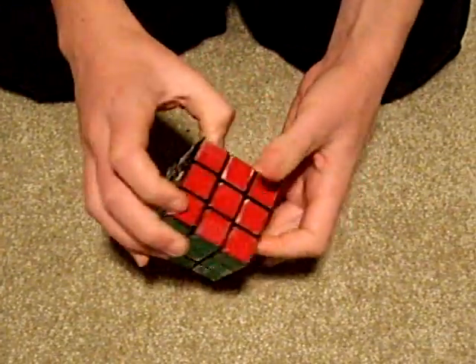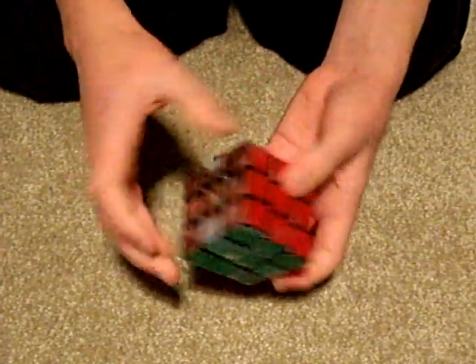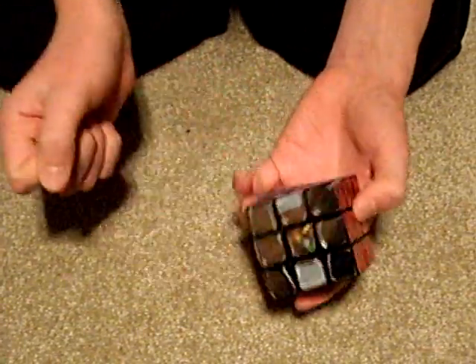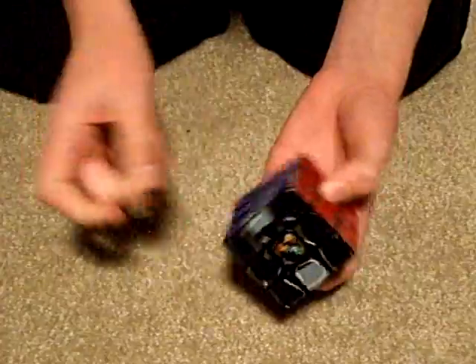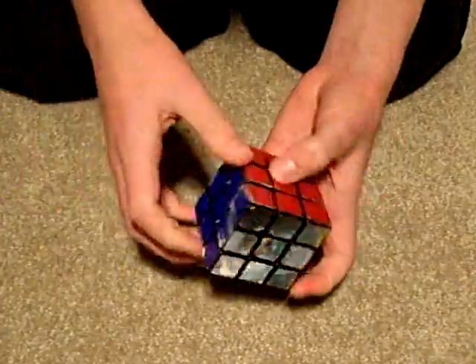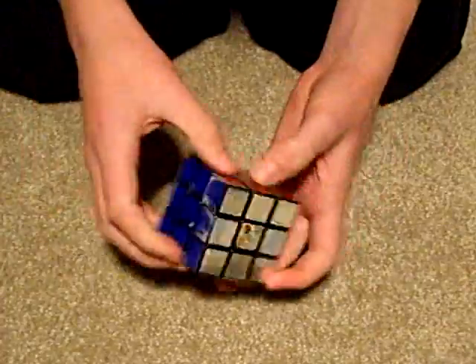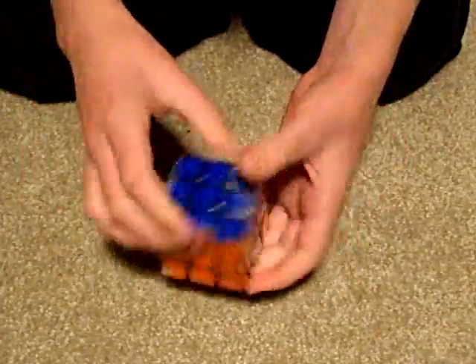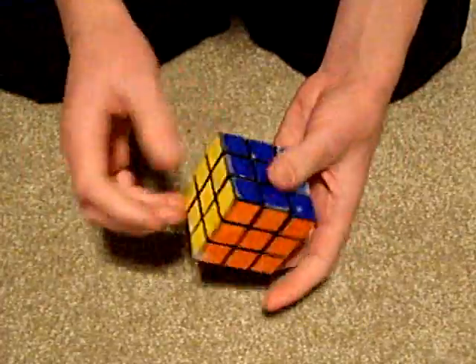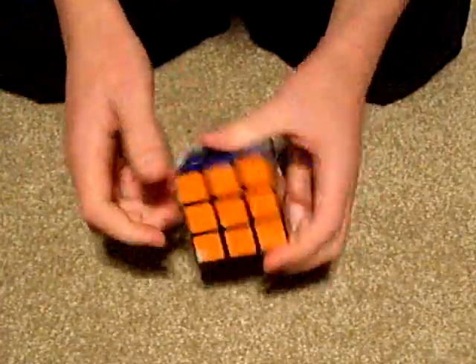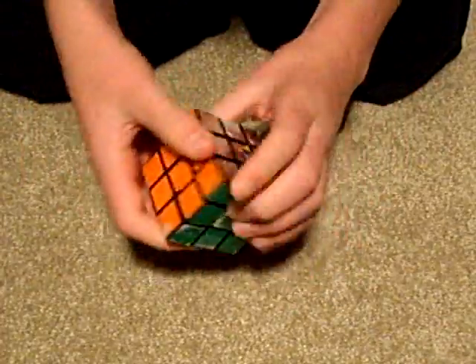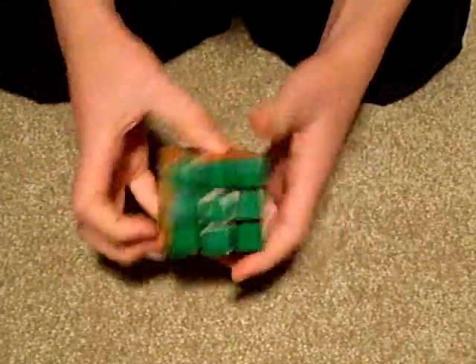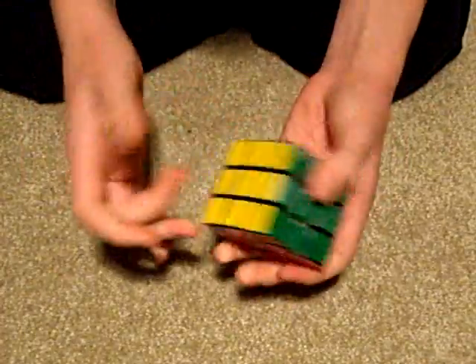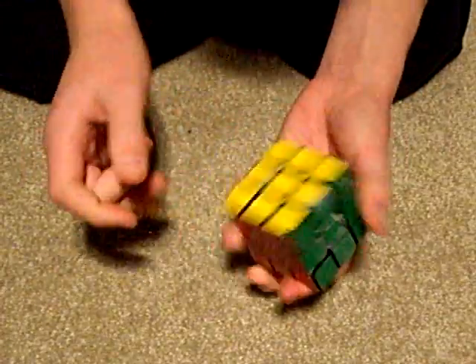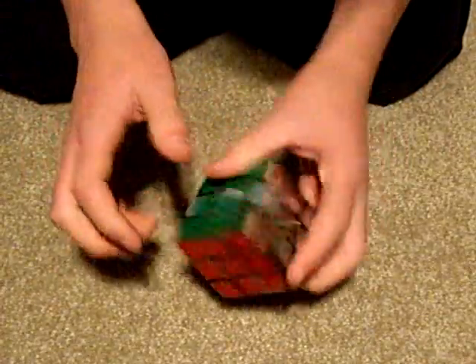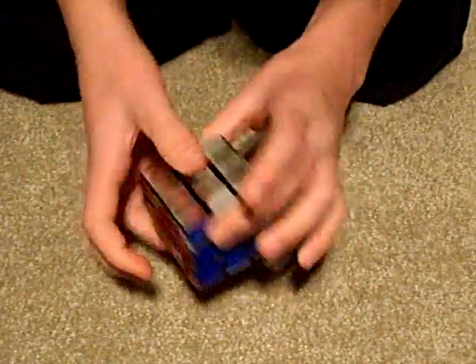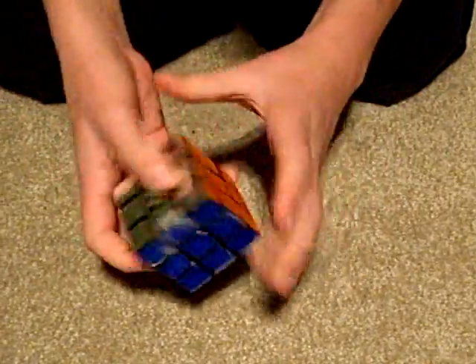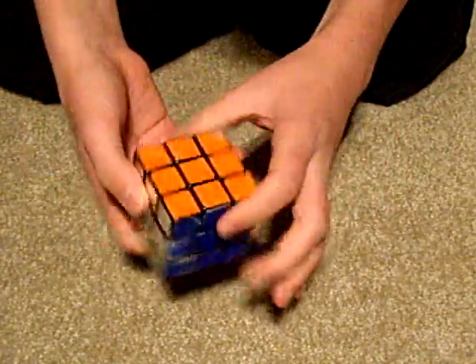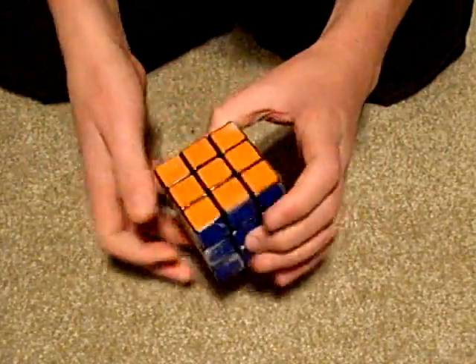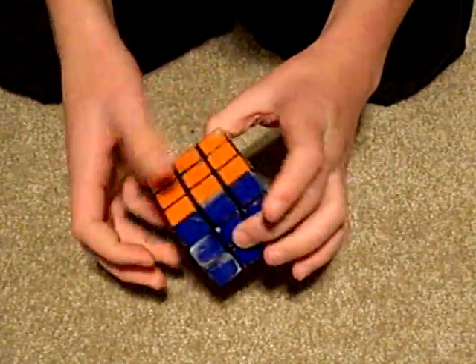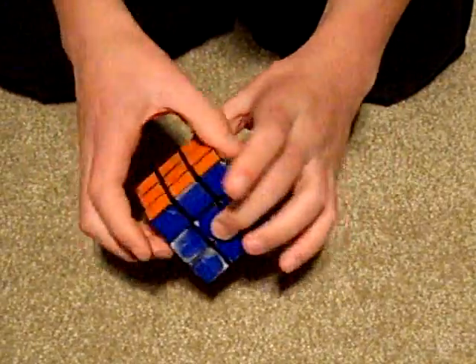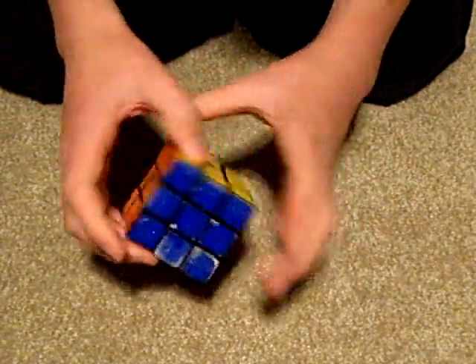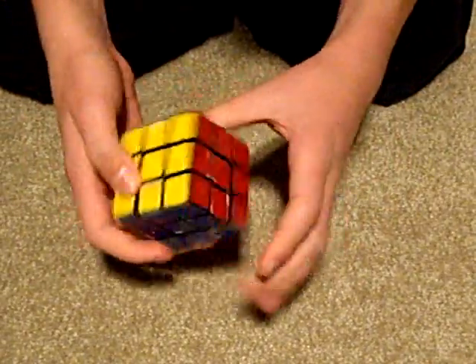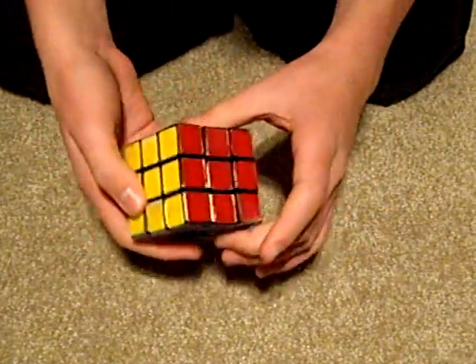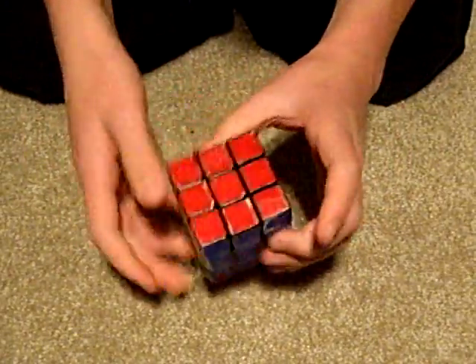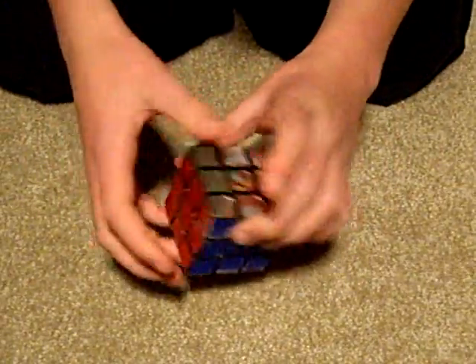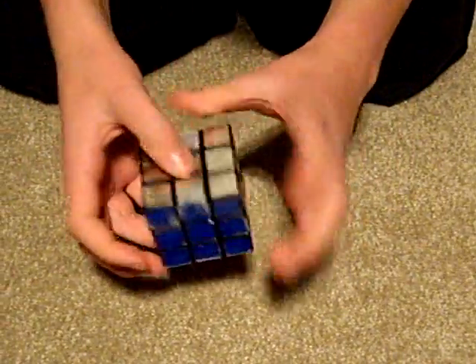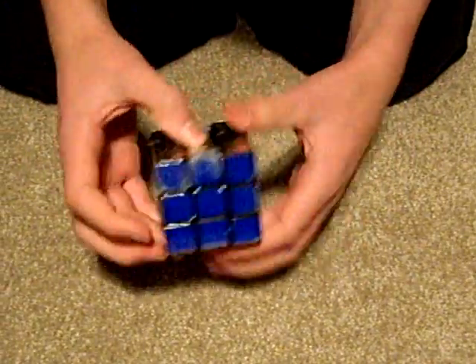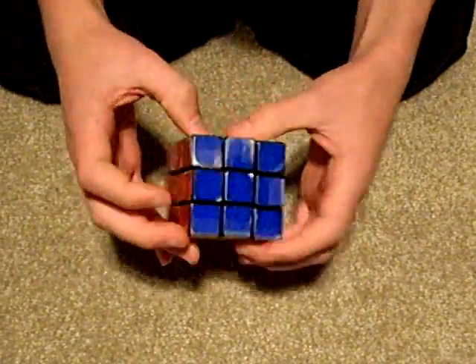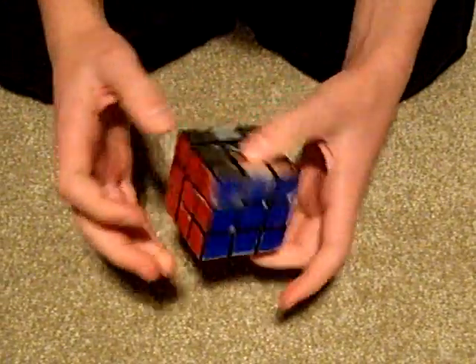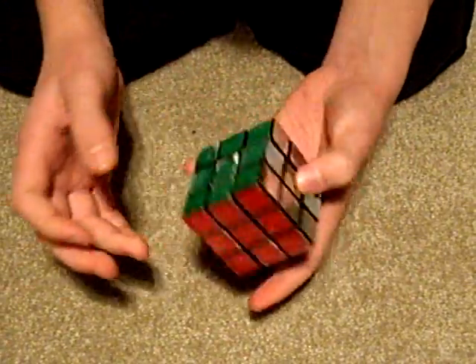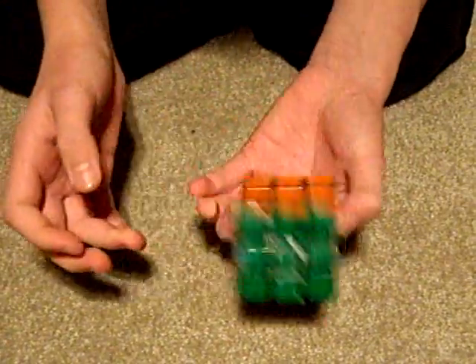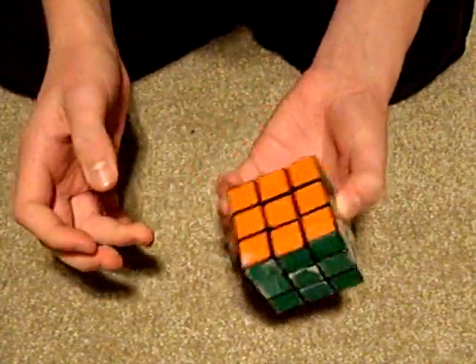And there it is. Now it's completely done. Every side is finished.